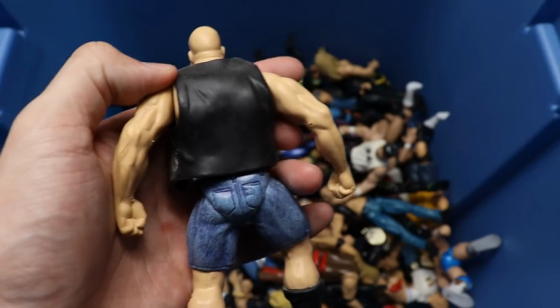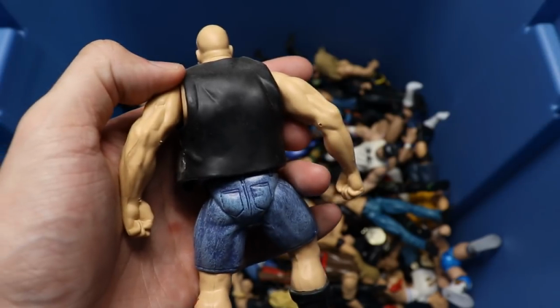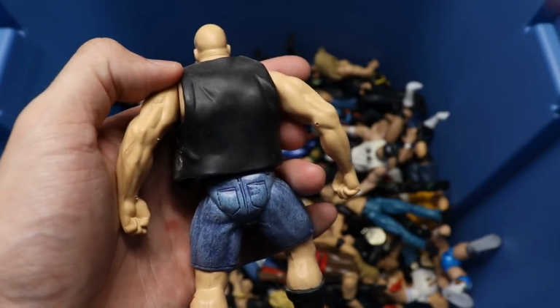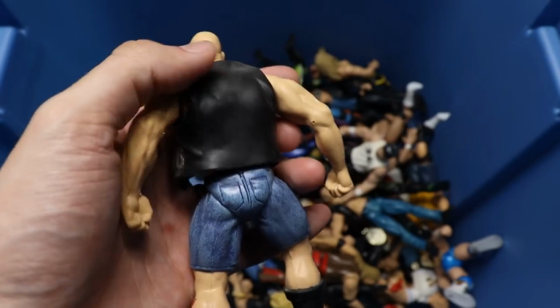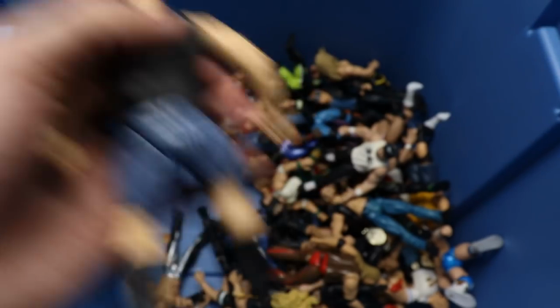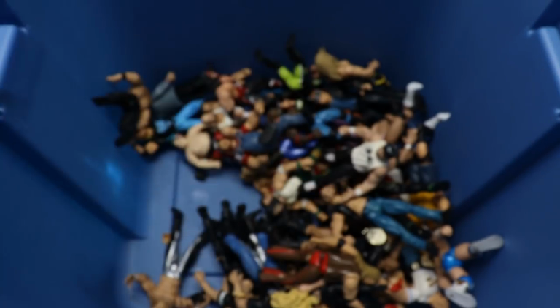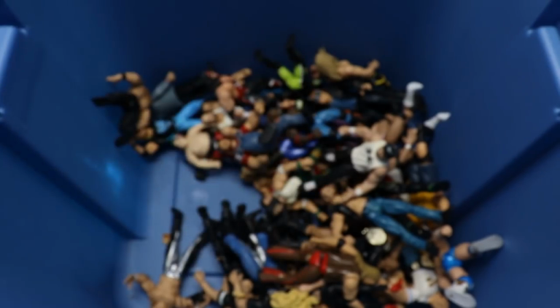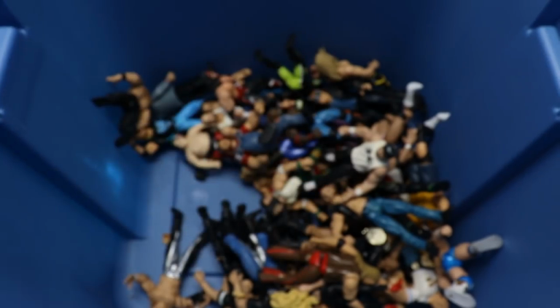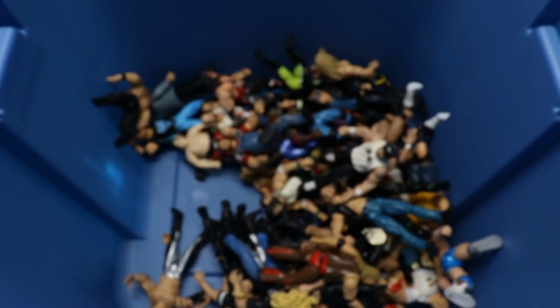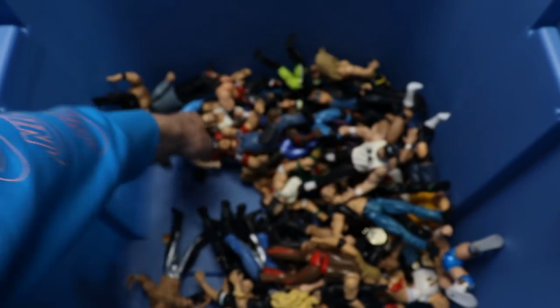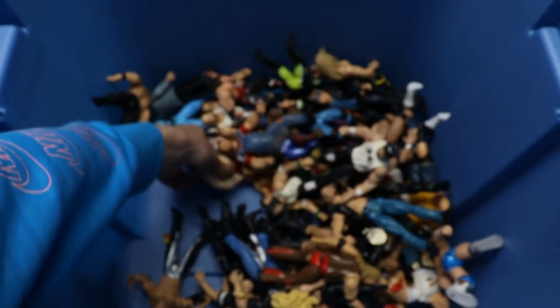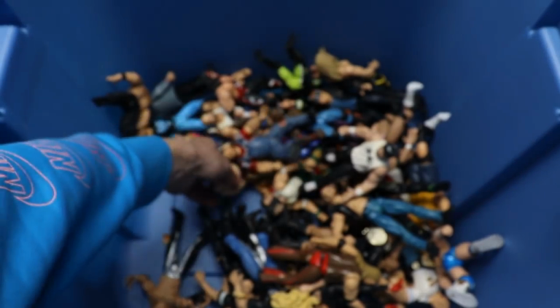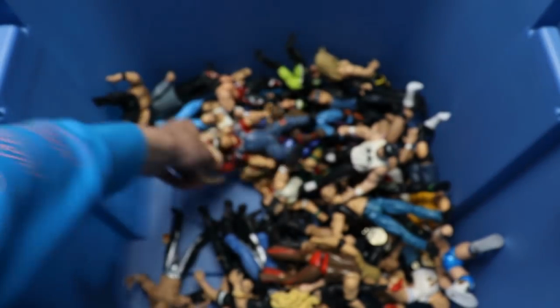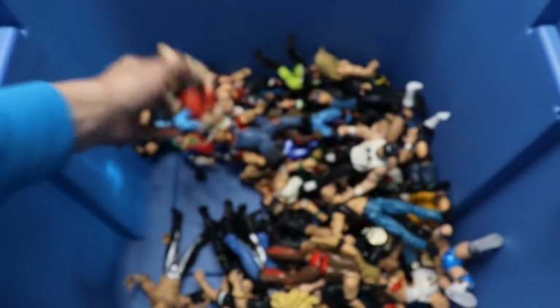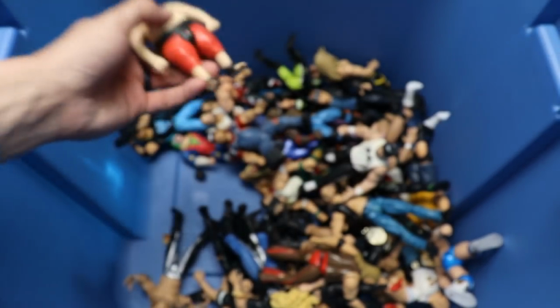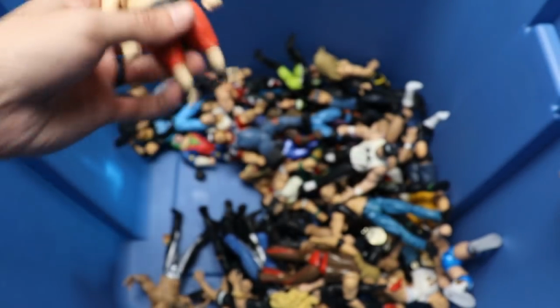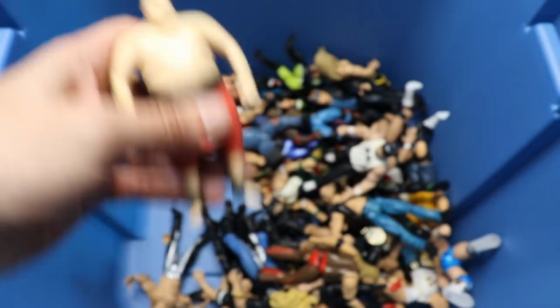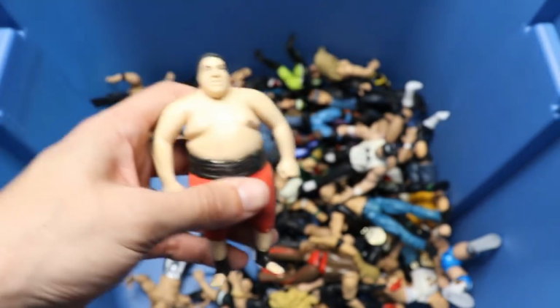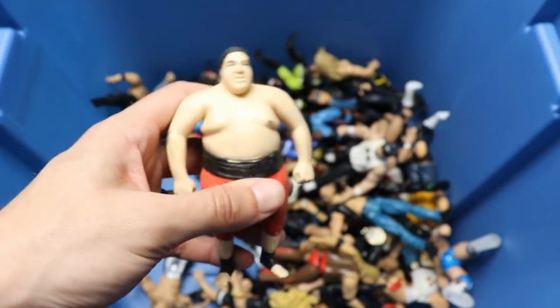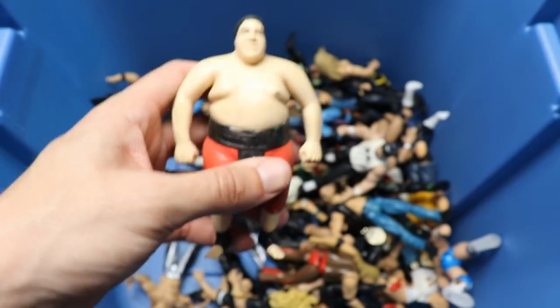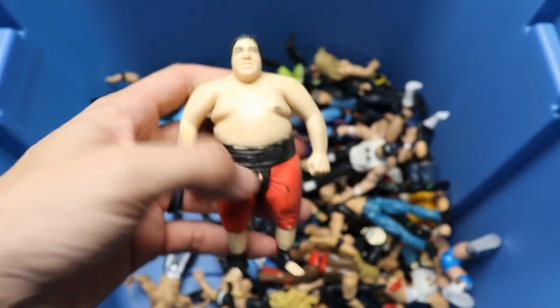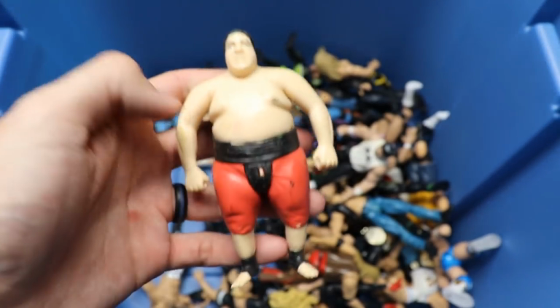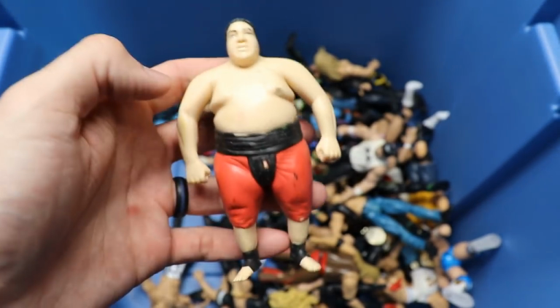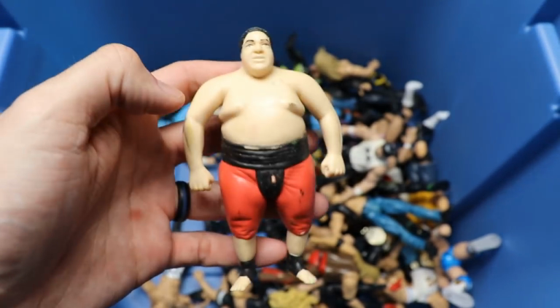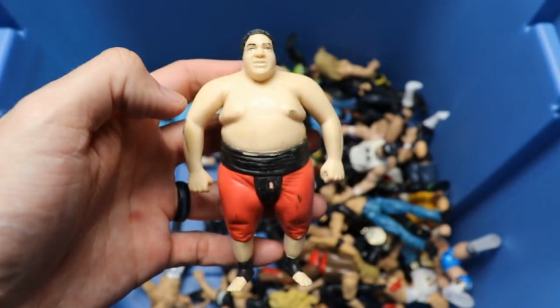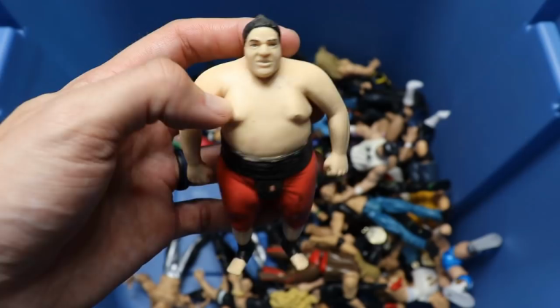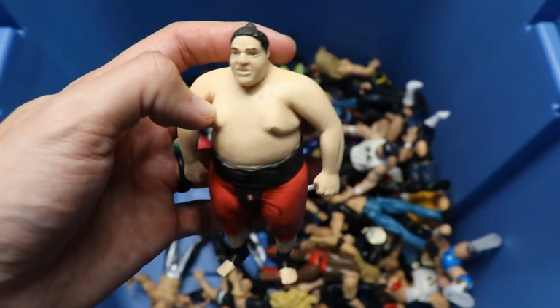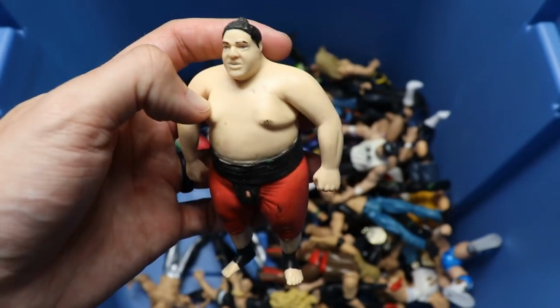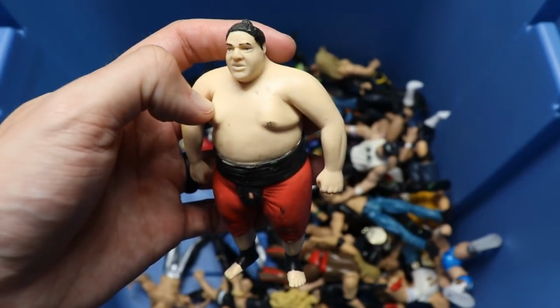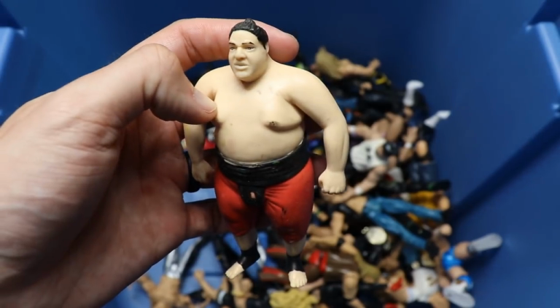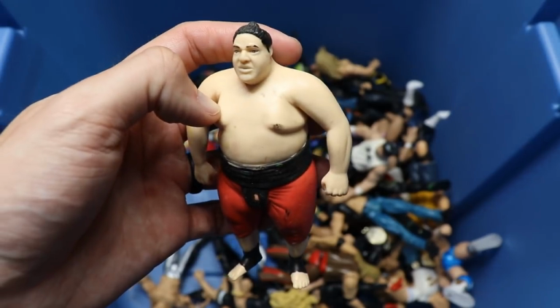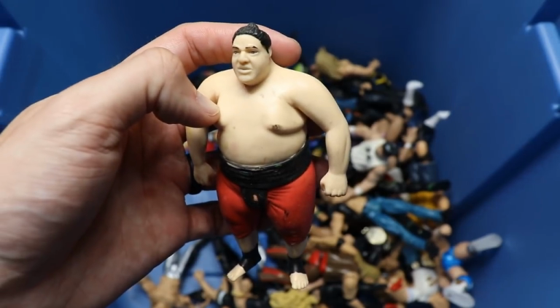Another Bone Cruncher Stone Cold Steve Austin again - Austin 316 skull, nothing on the back every single time.